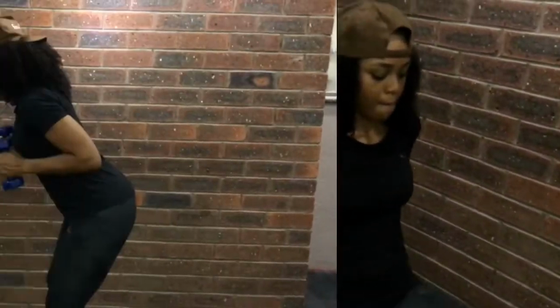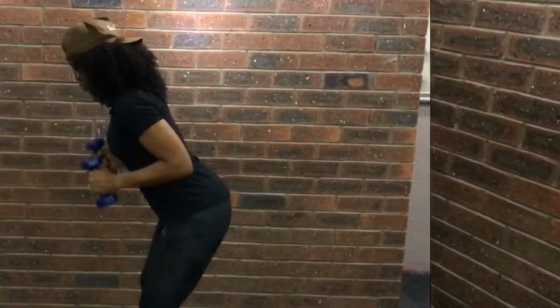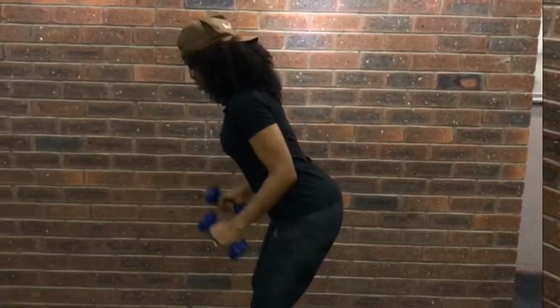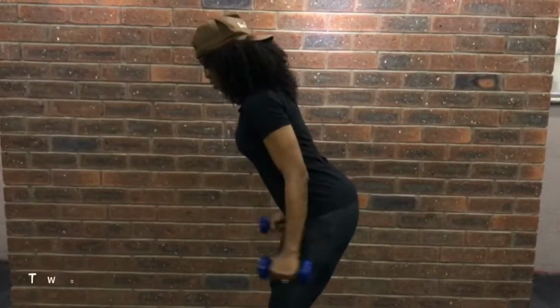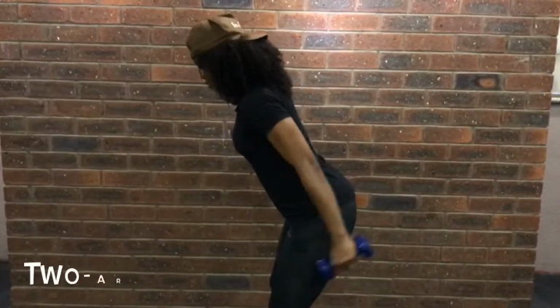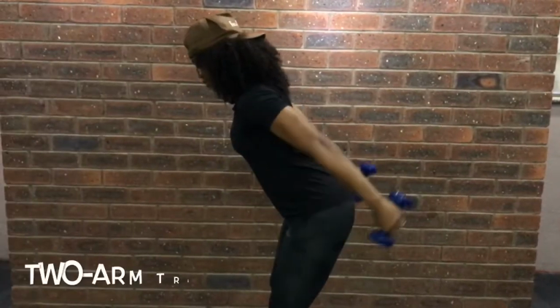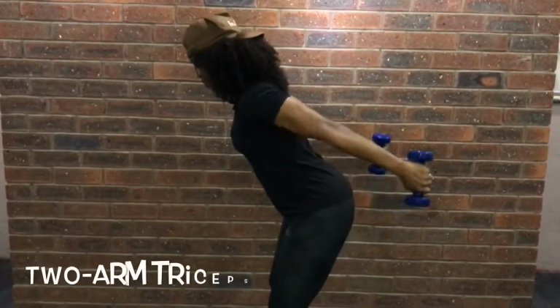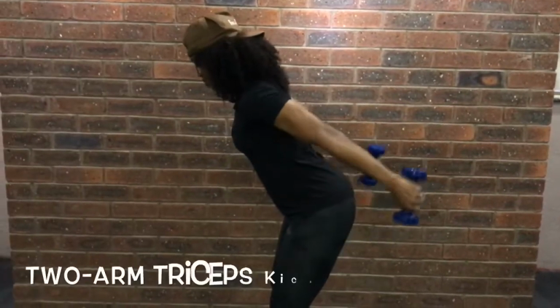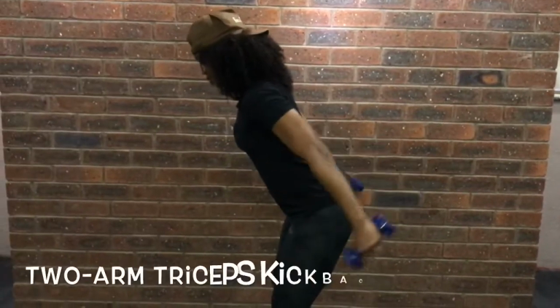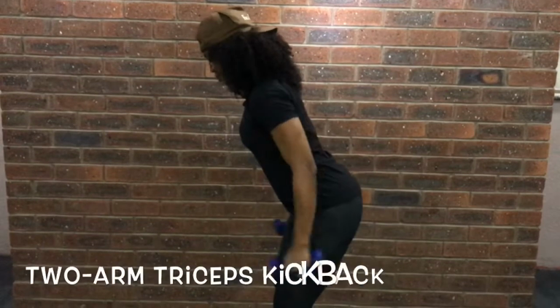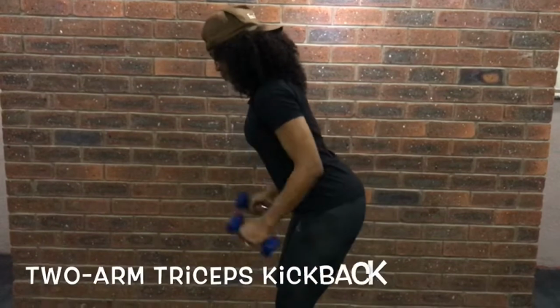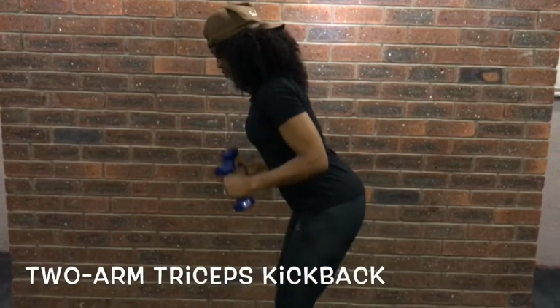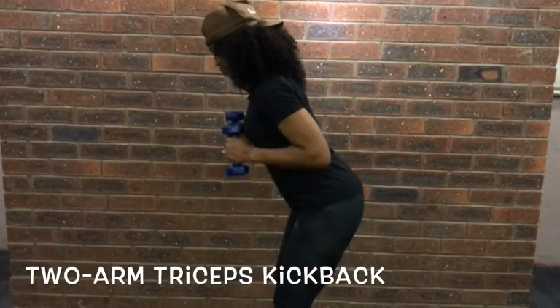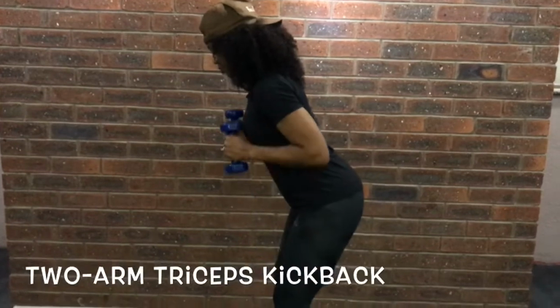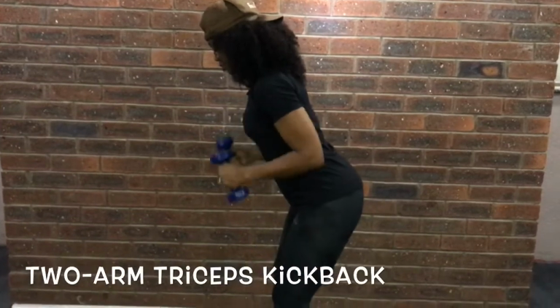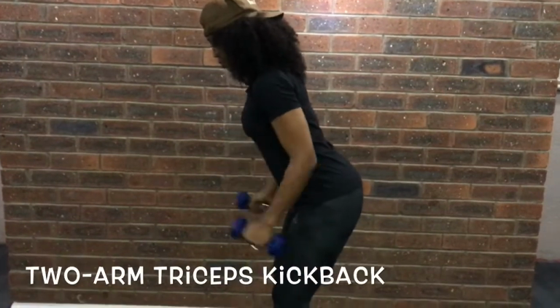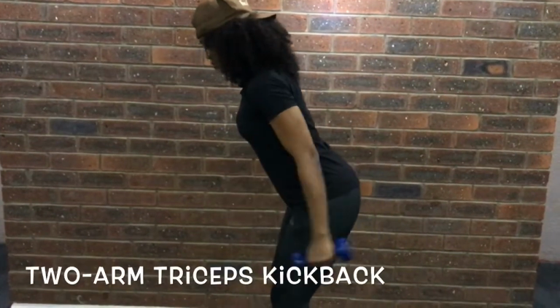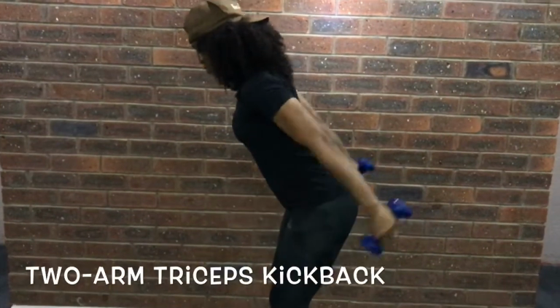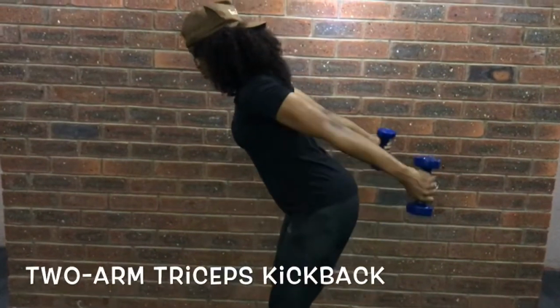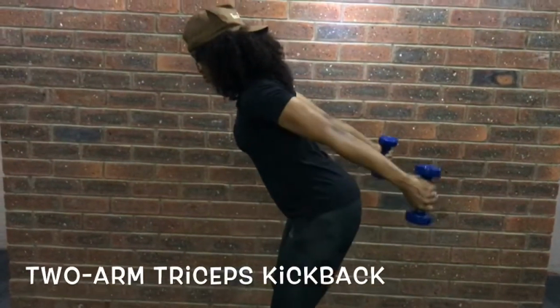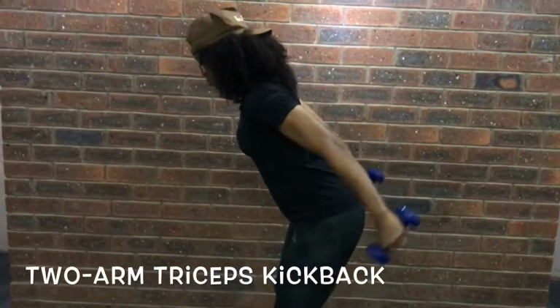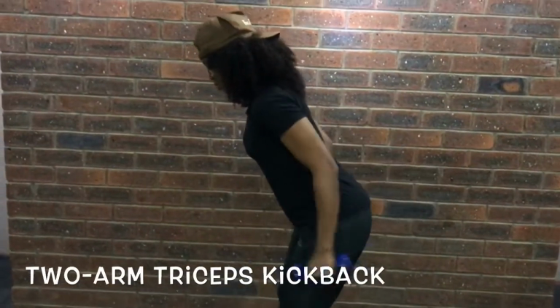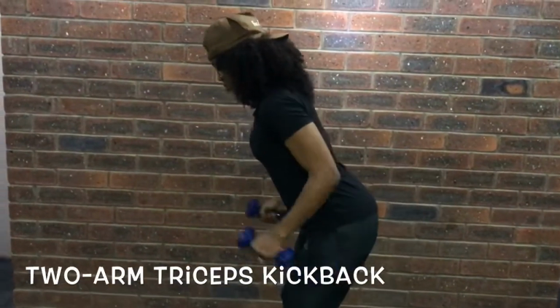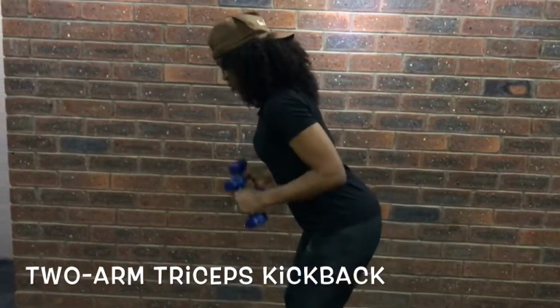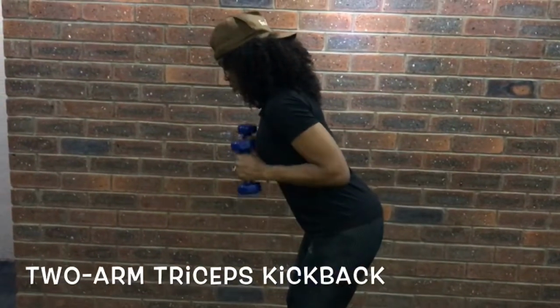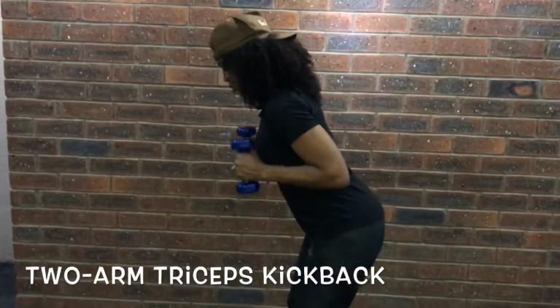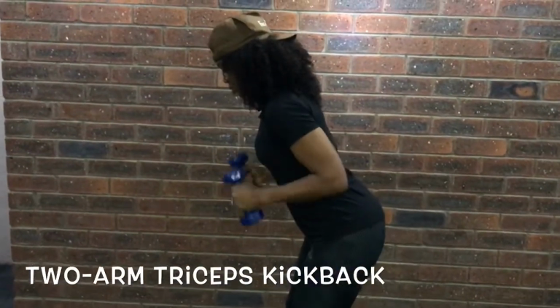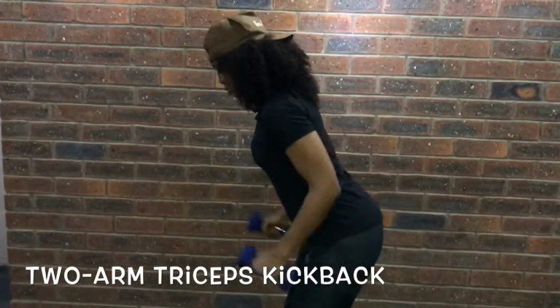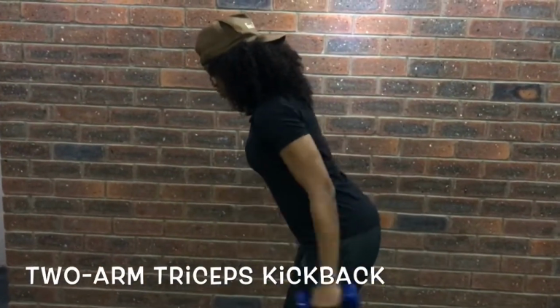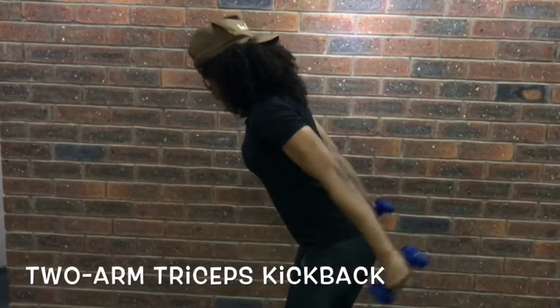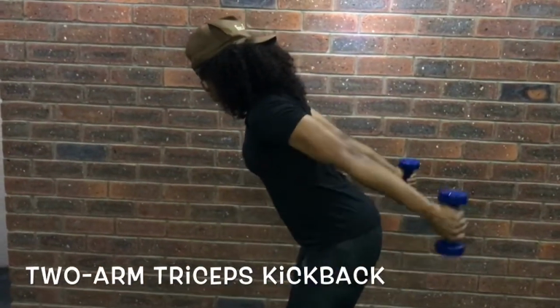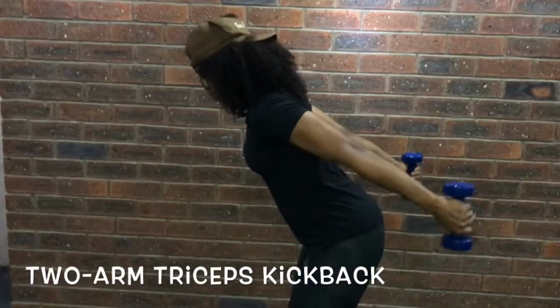And here is one of my favorites — the two-arm triceps kickback.